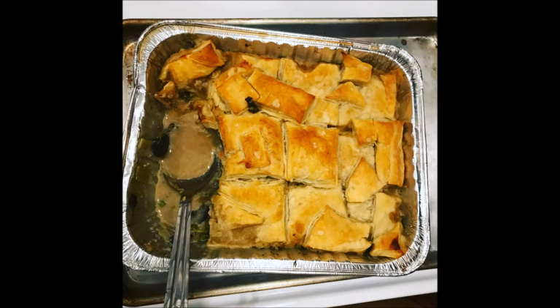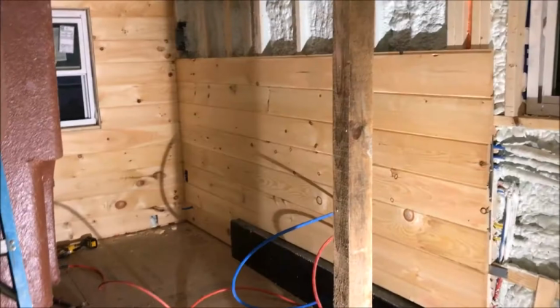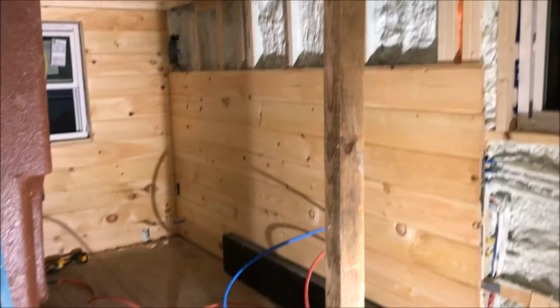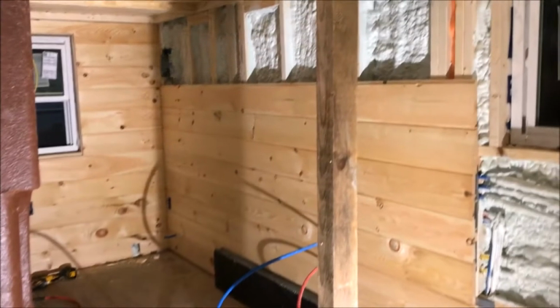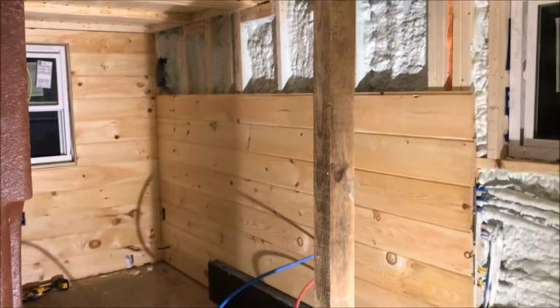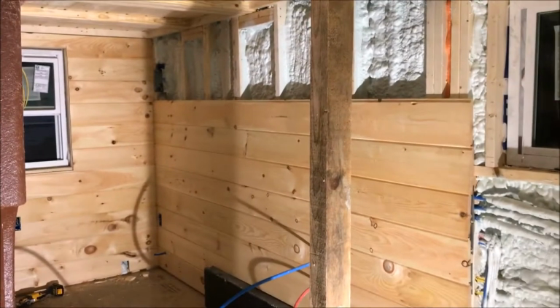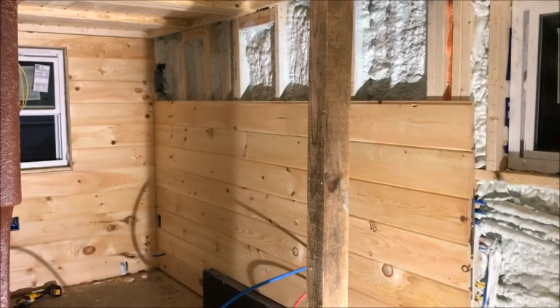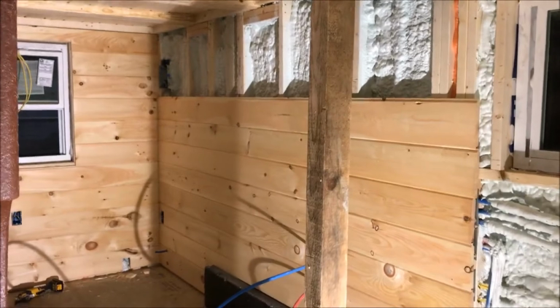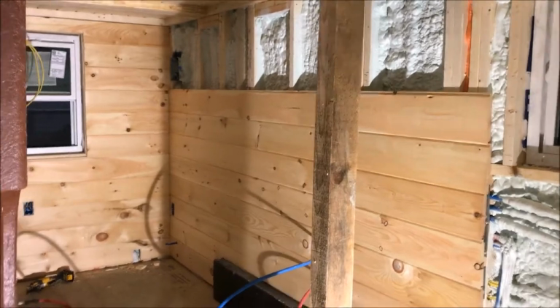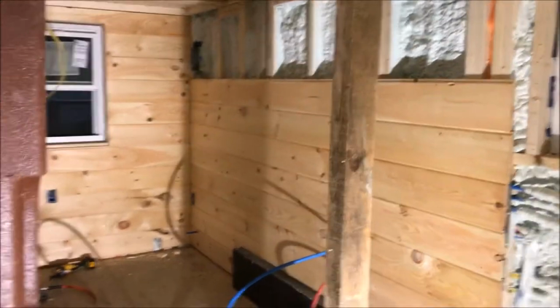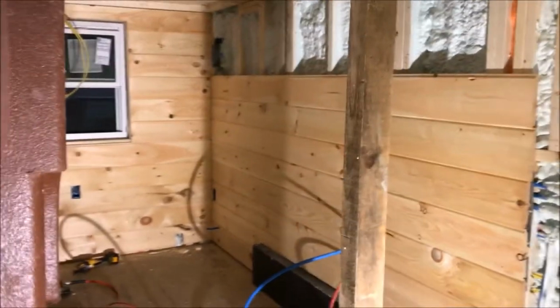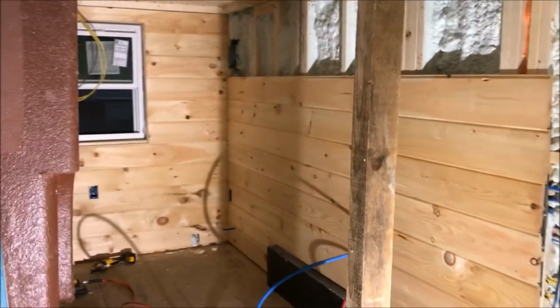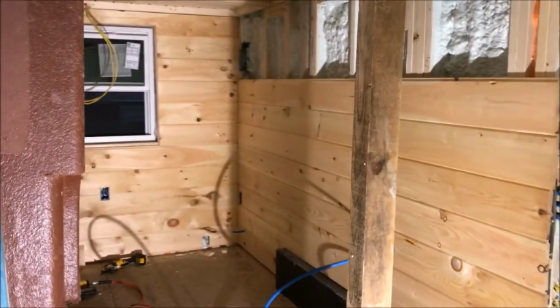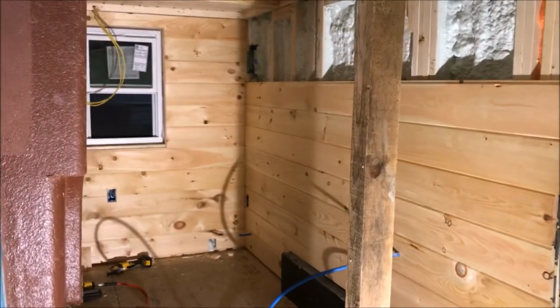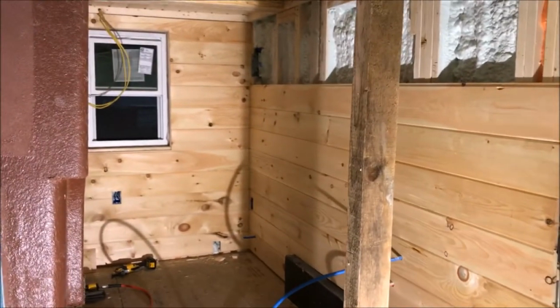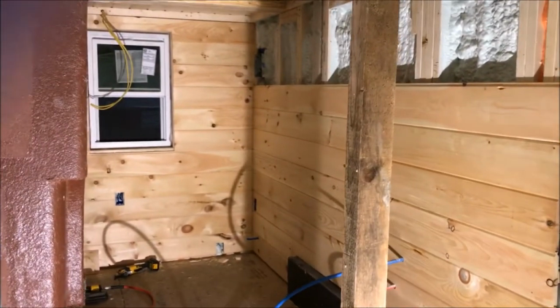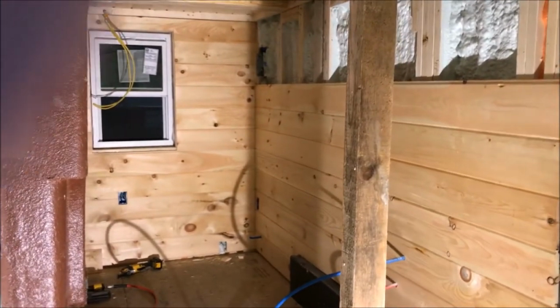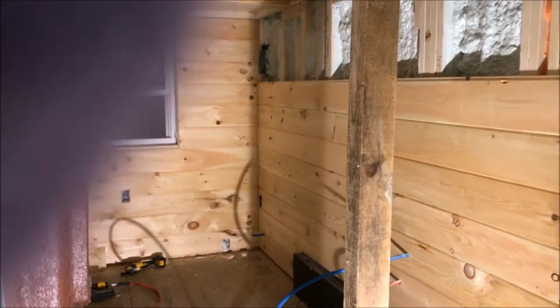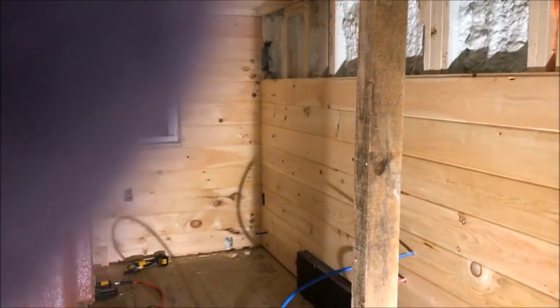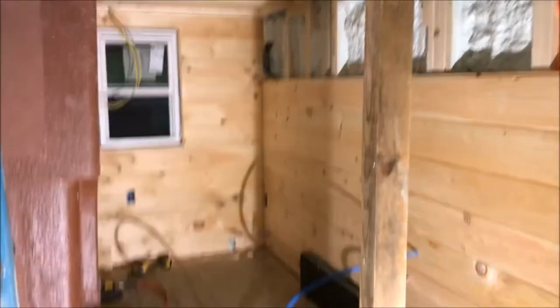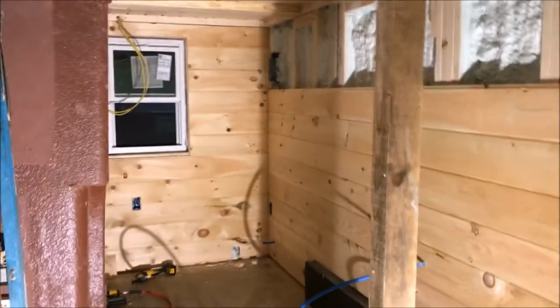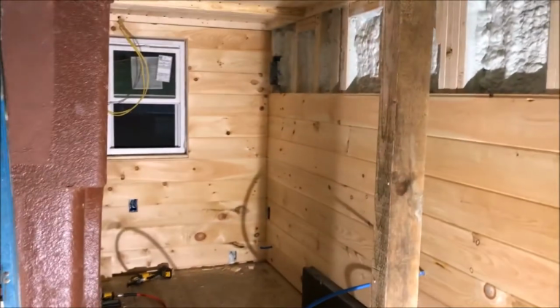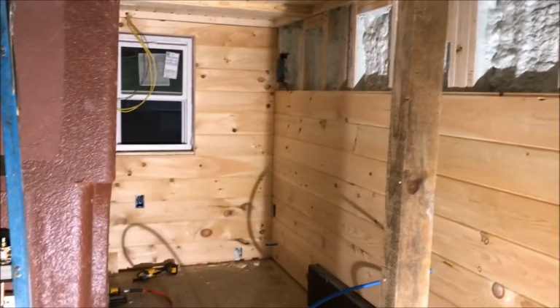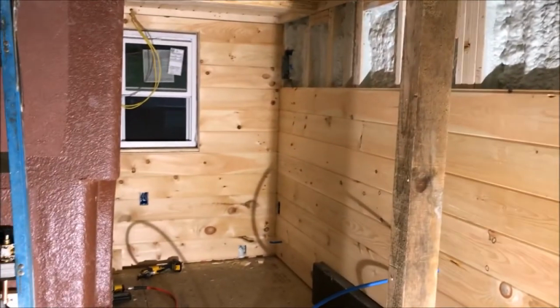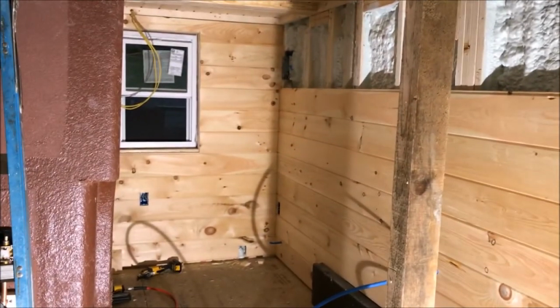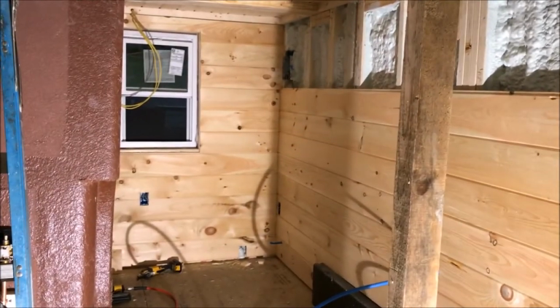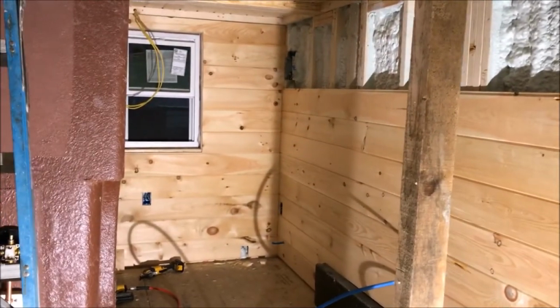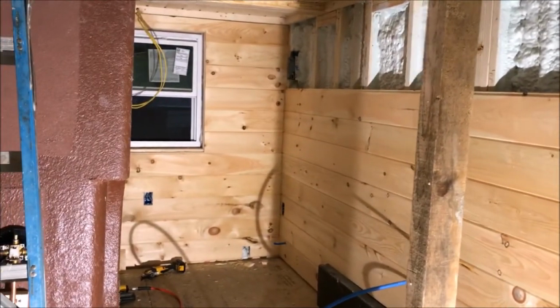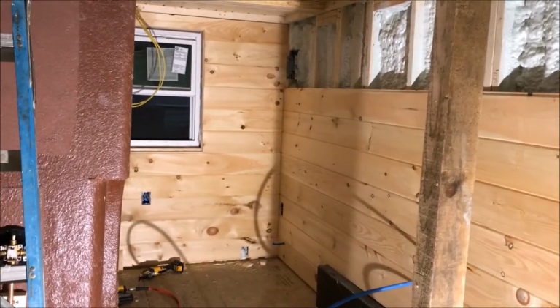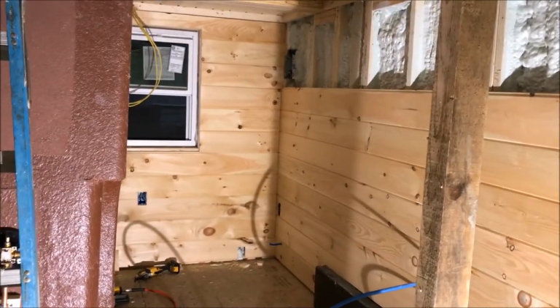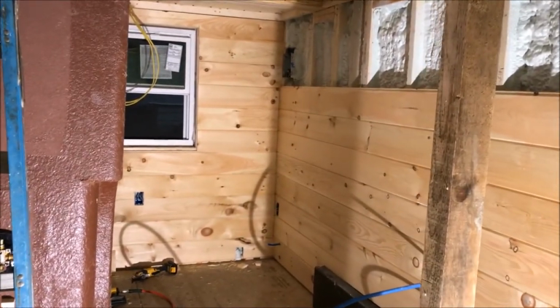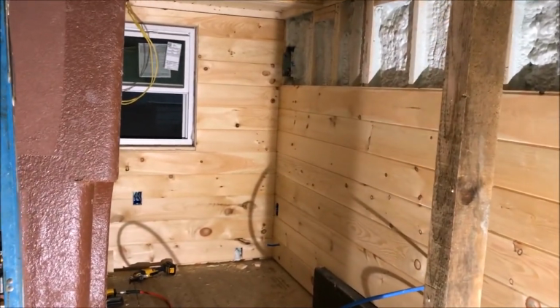So this is the inside. Right now you're looking through the walls into the bathroom.